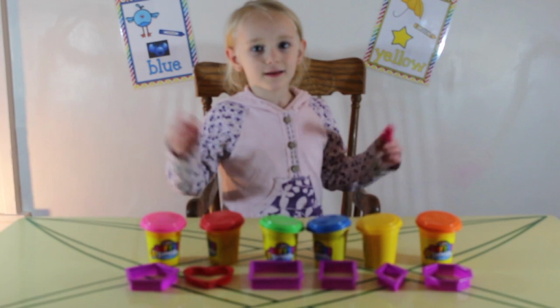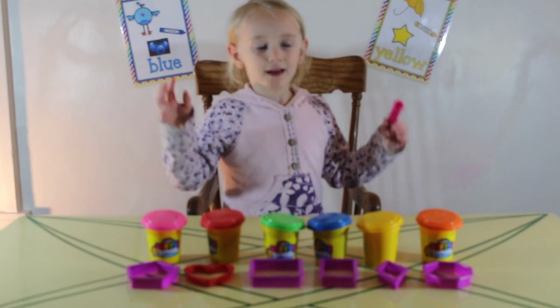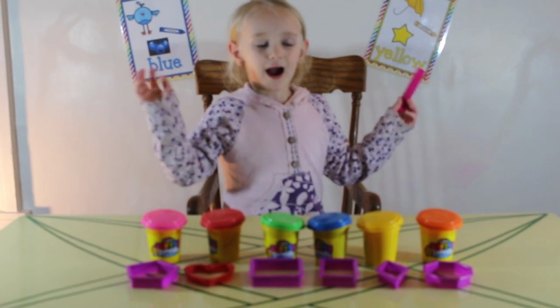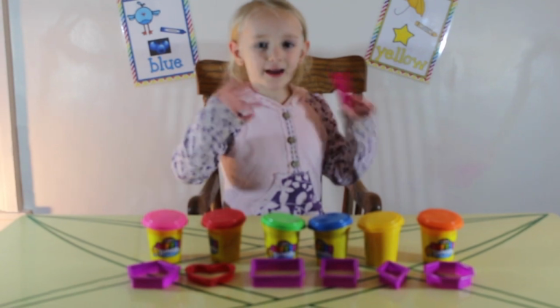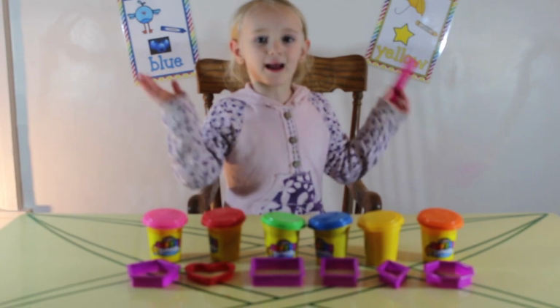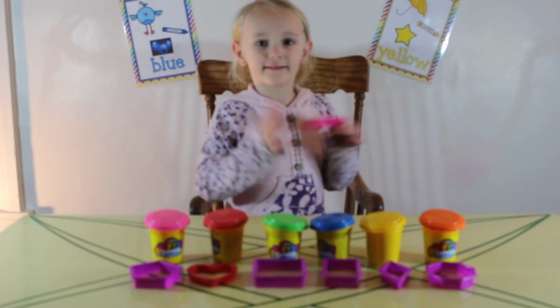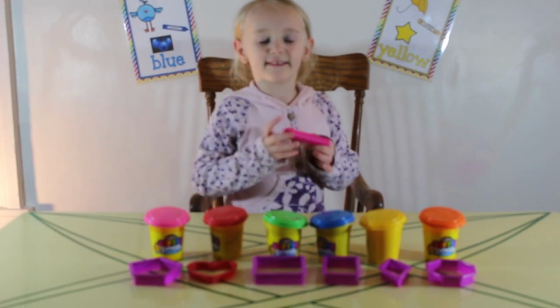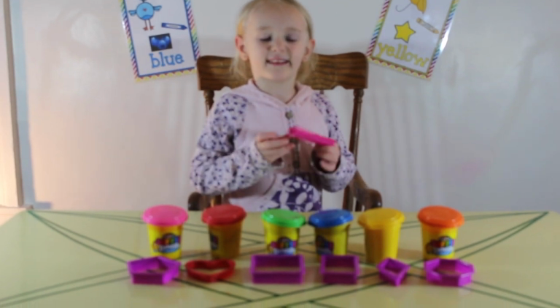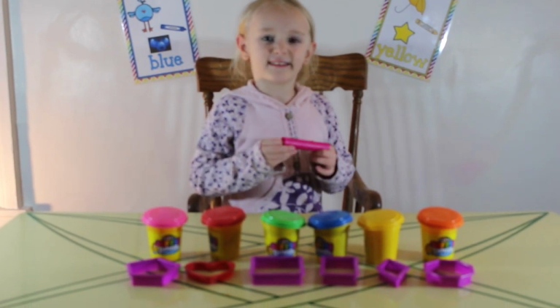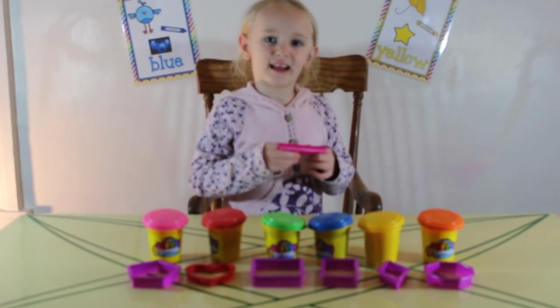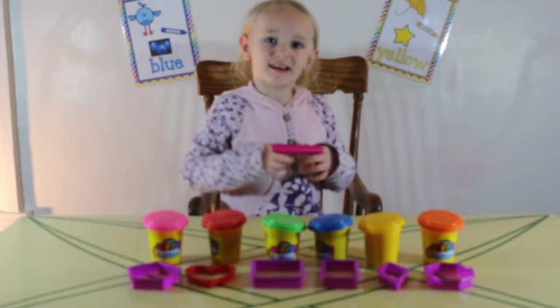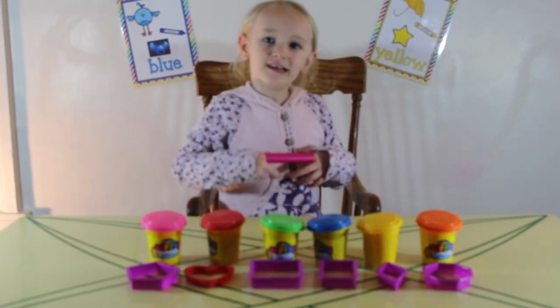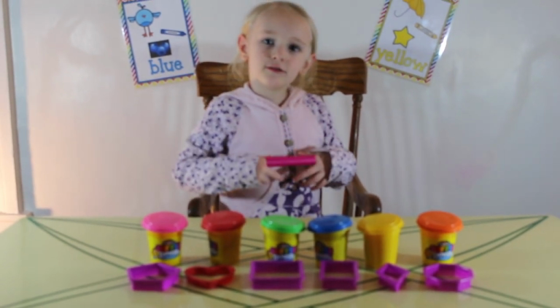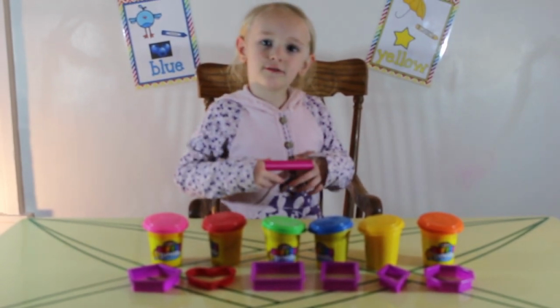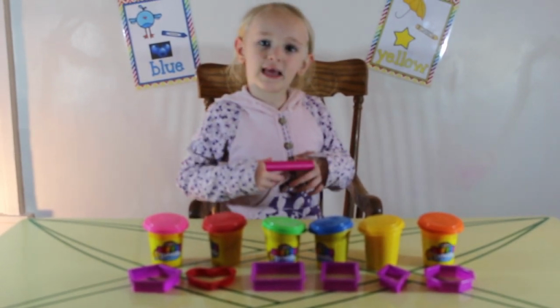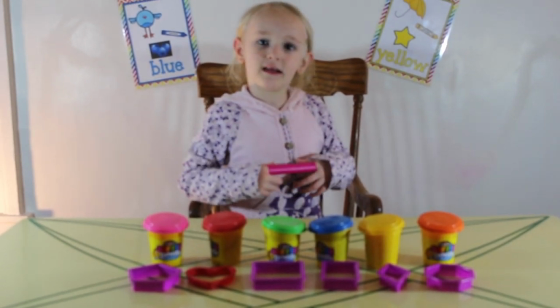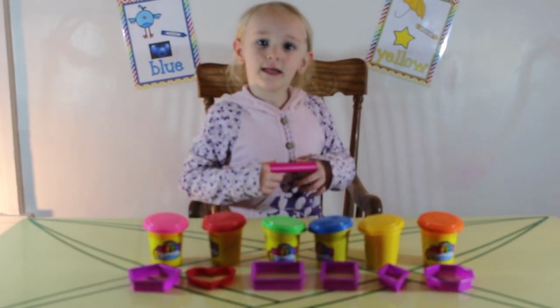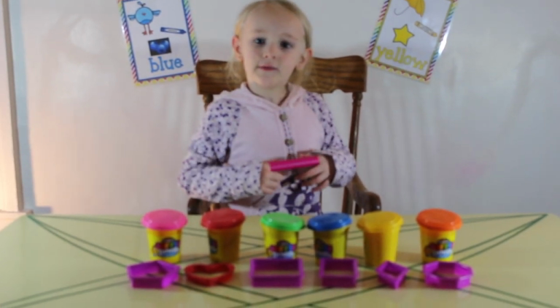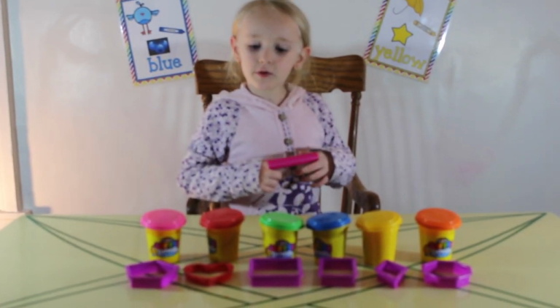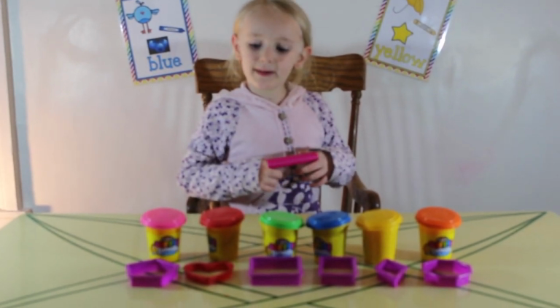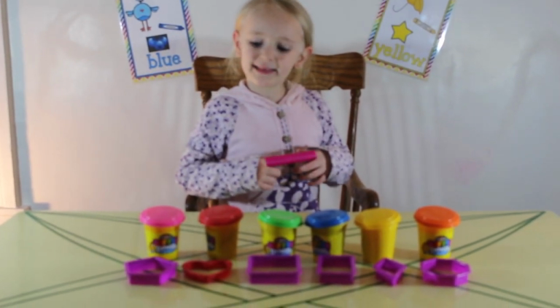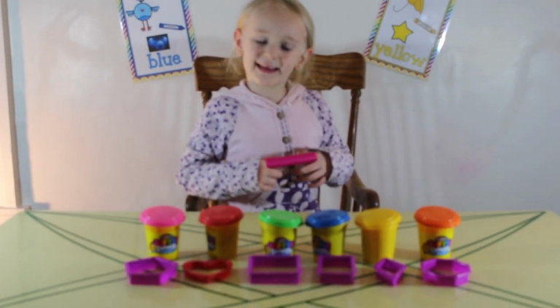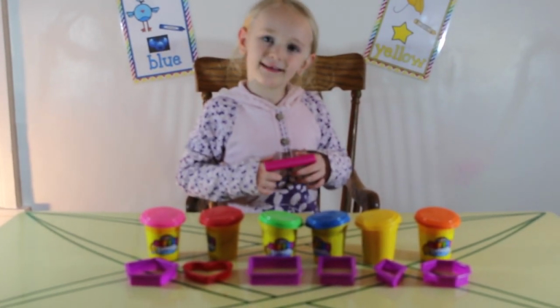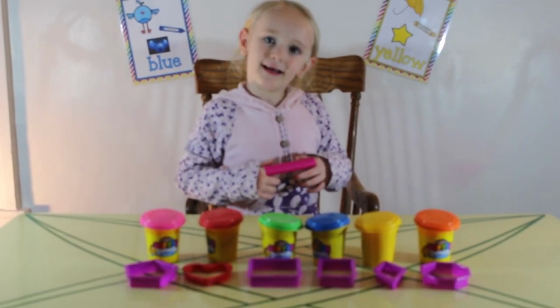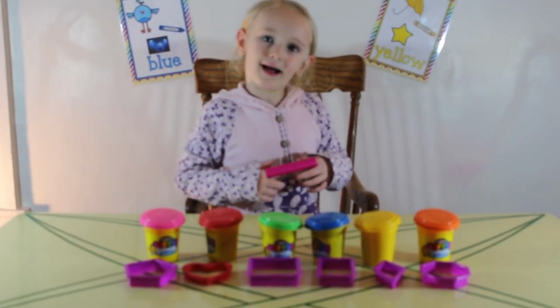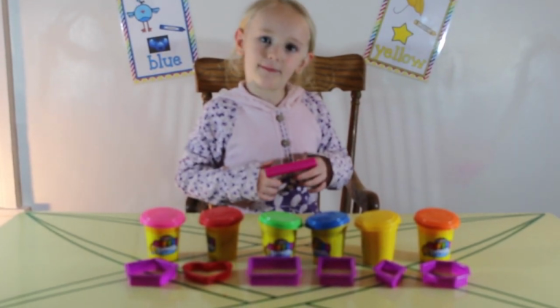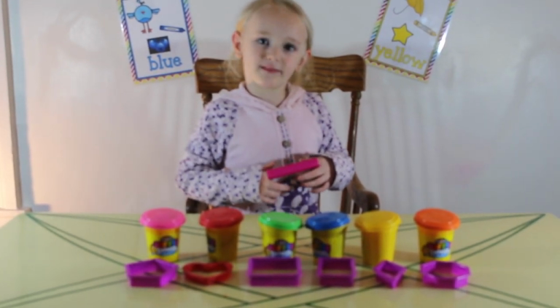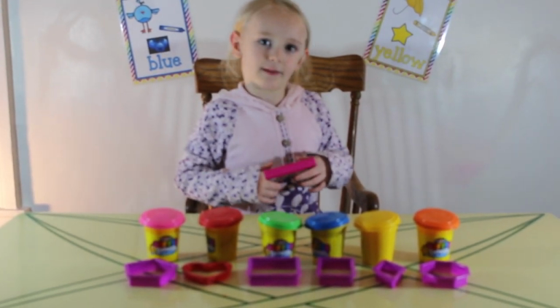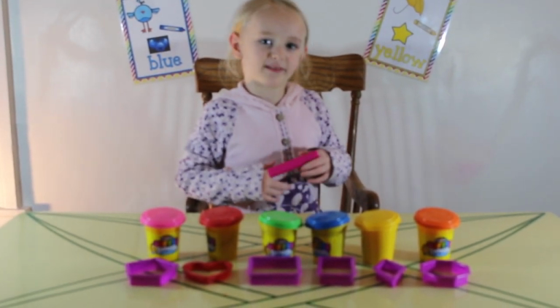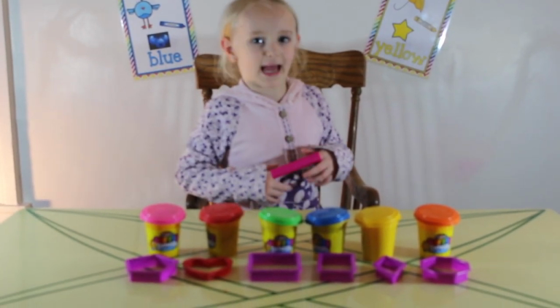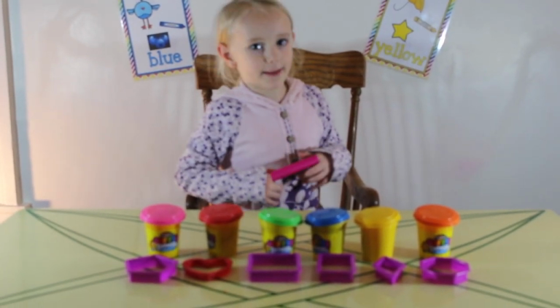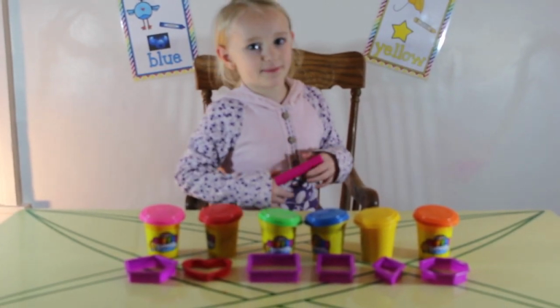Hi guys, it's Itella. Today we're making some shapes.